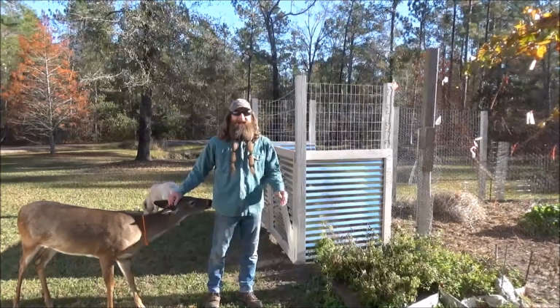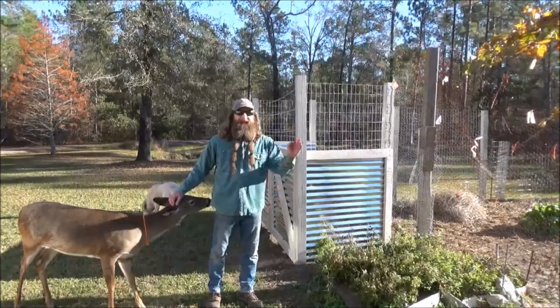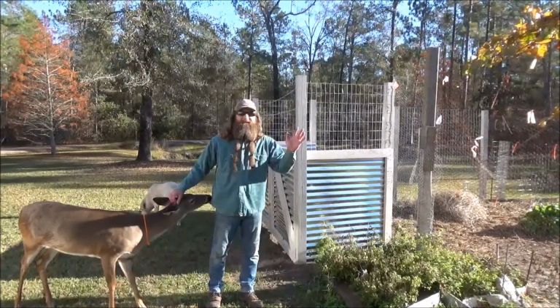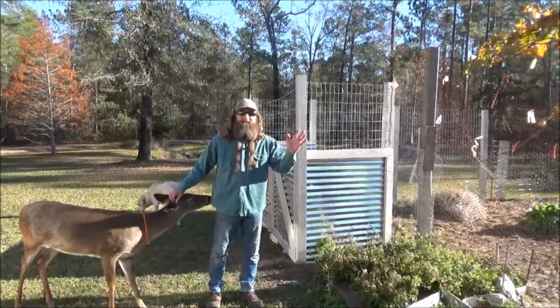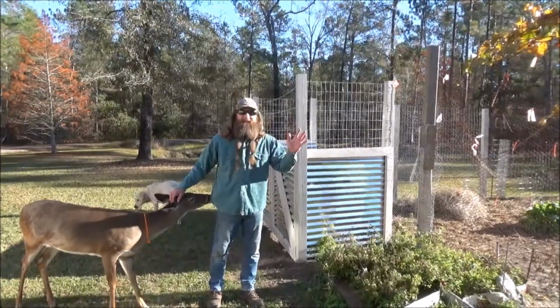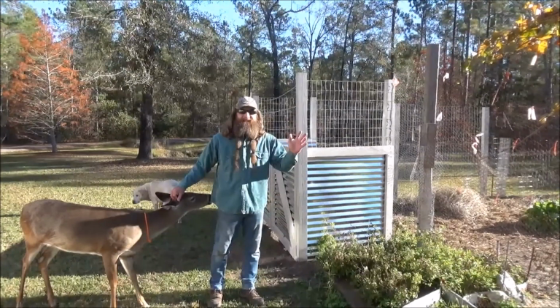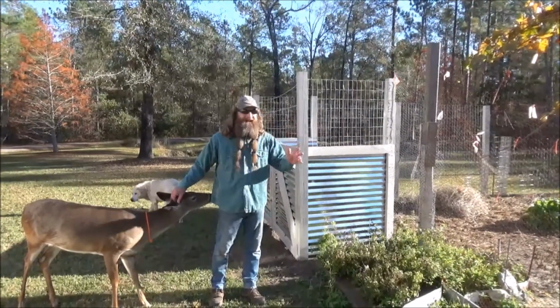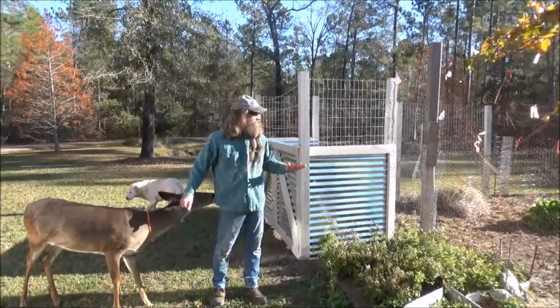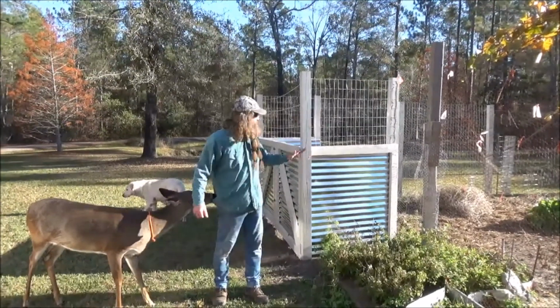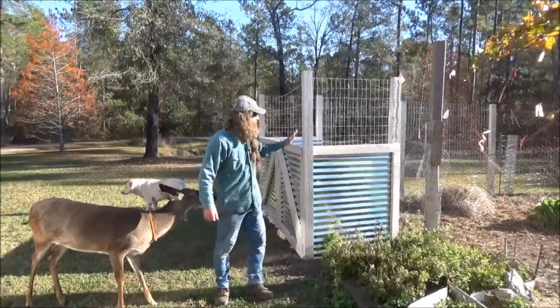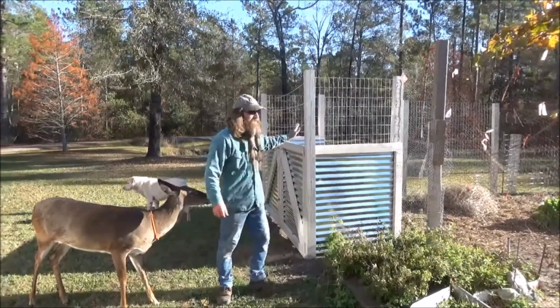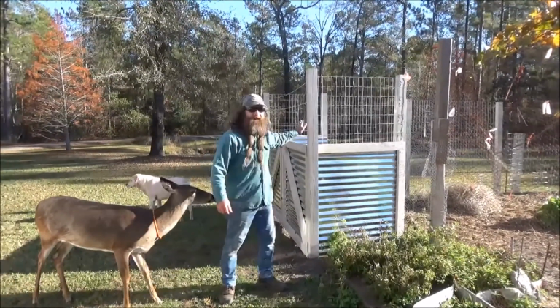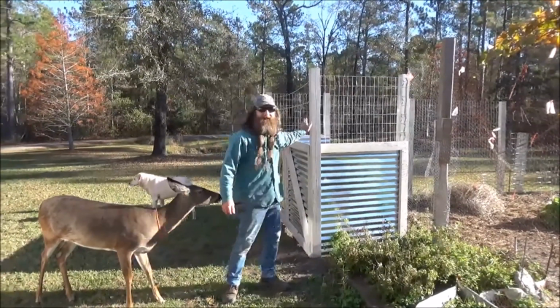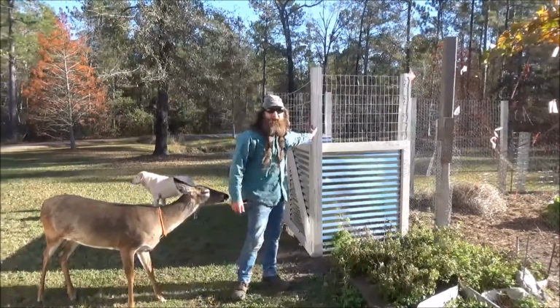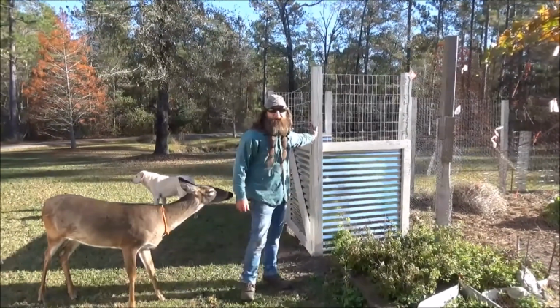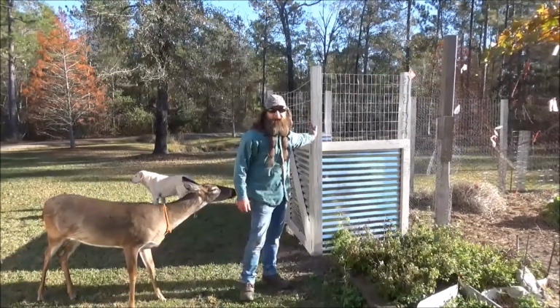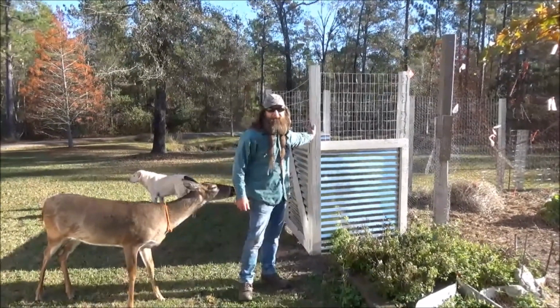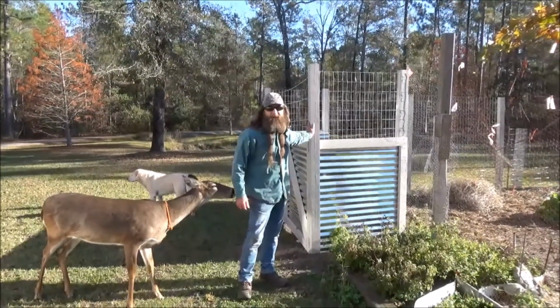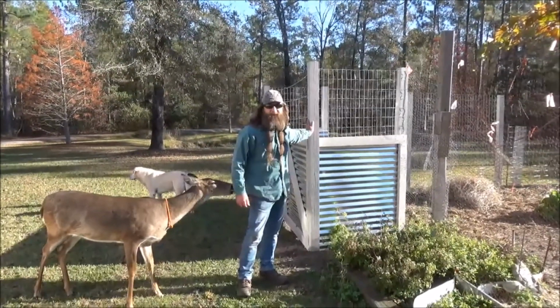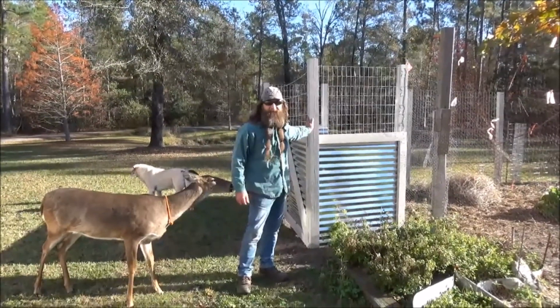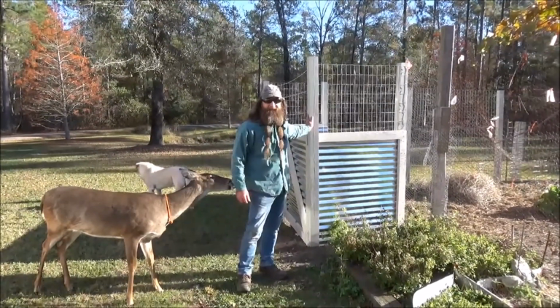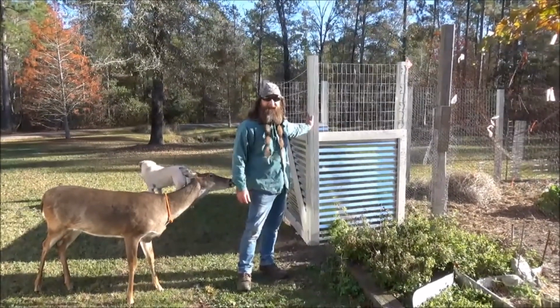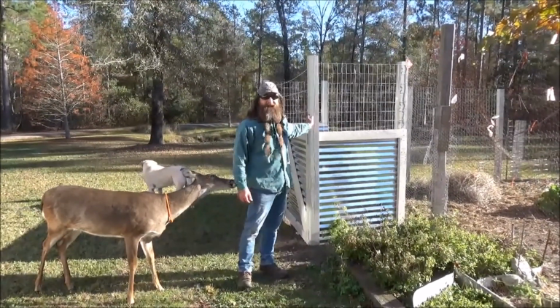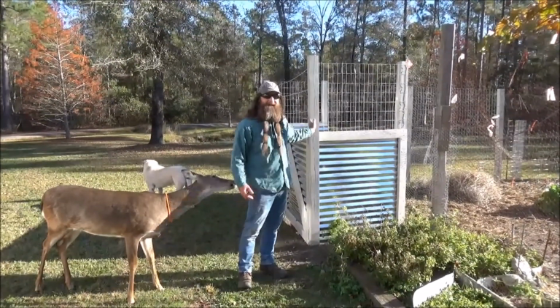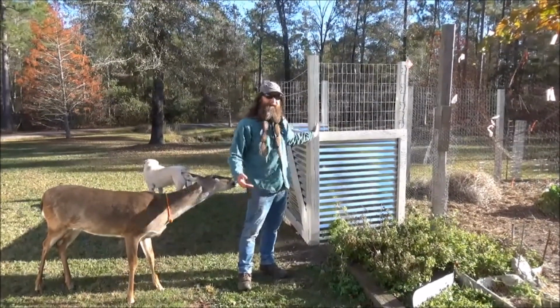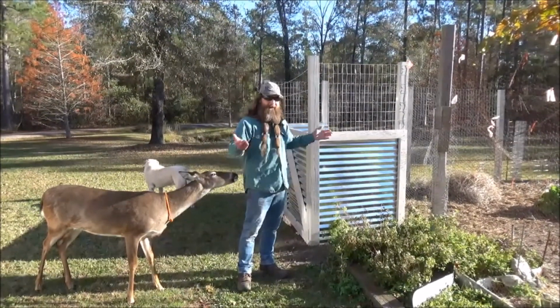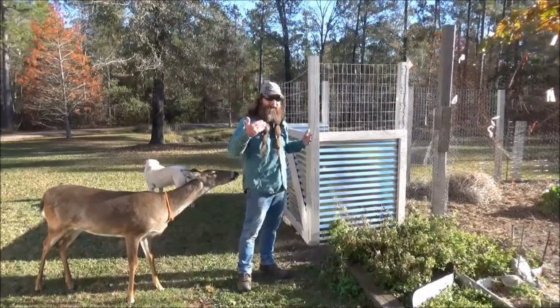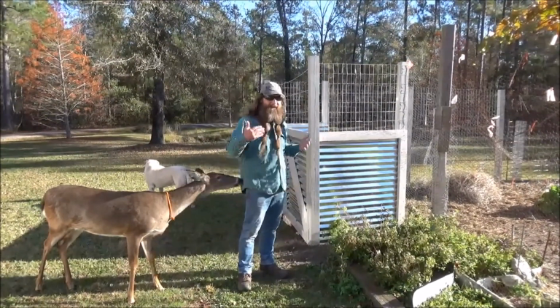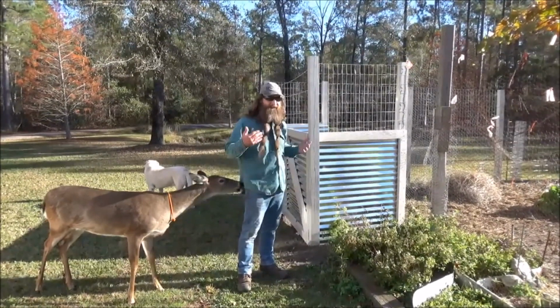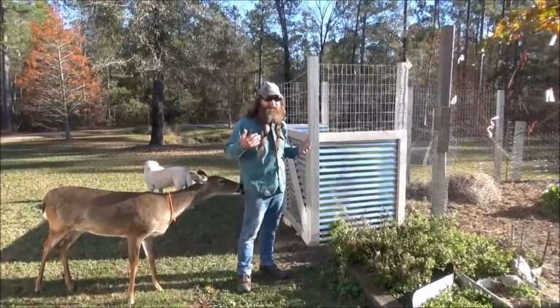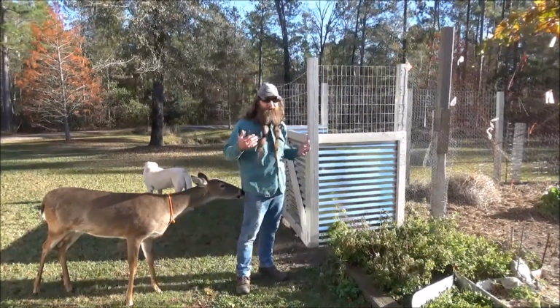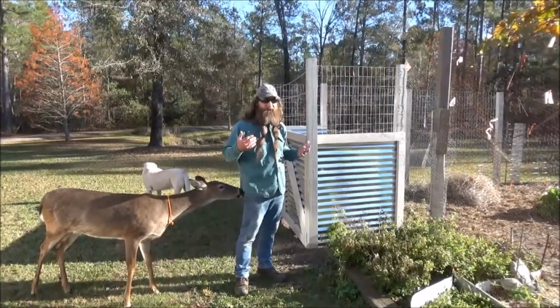Hey everybody, I just finished my new compost bin — come on in, I'll give you a tour.